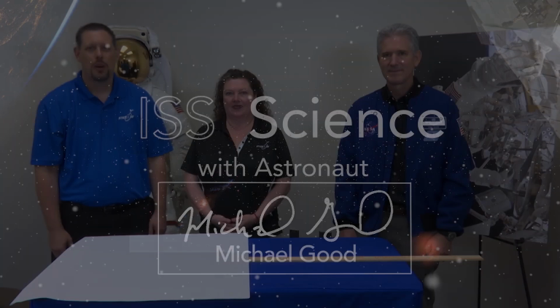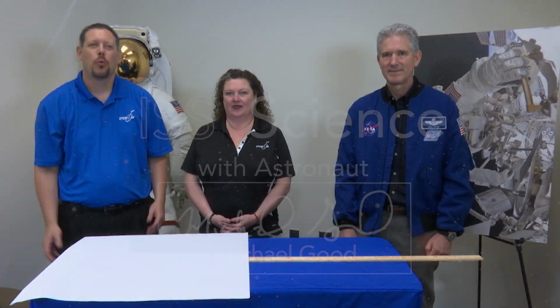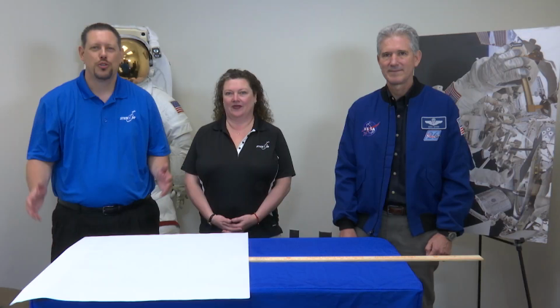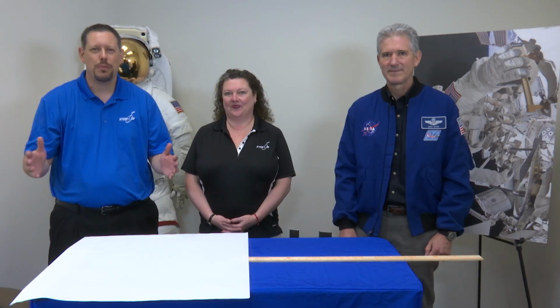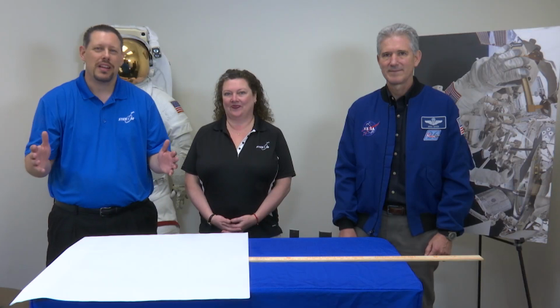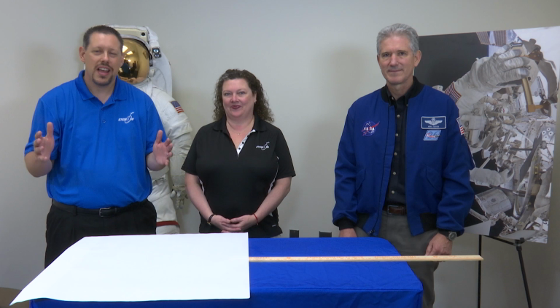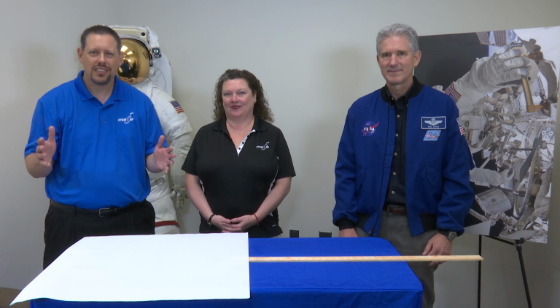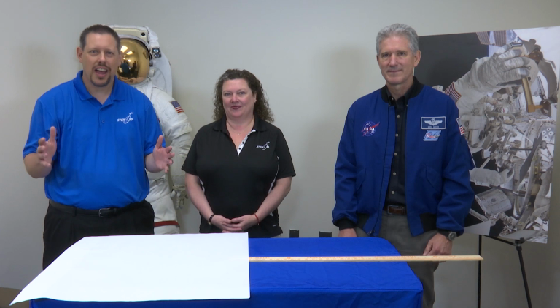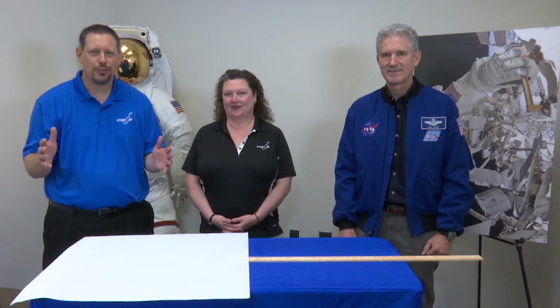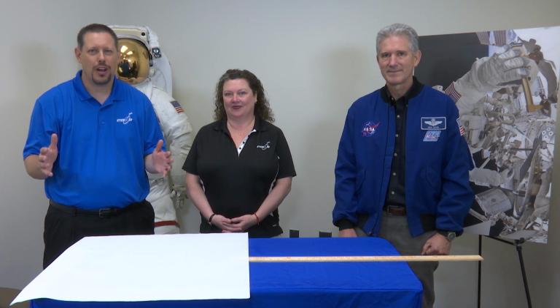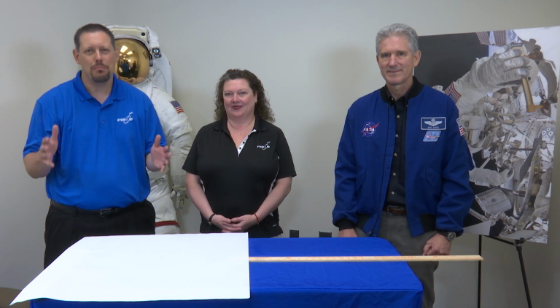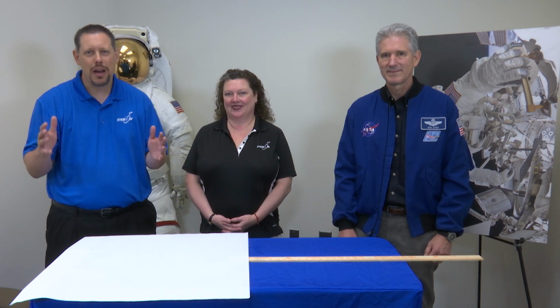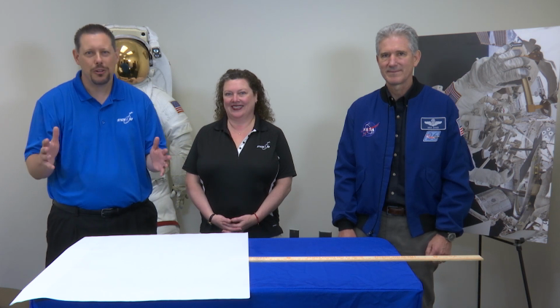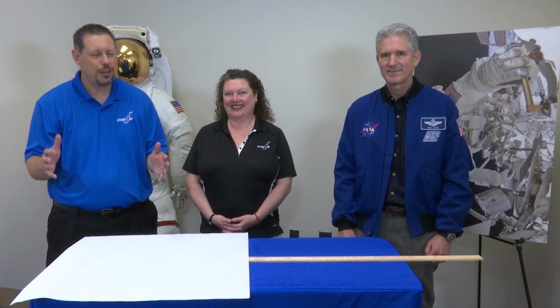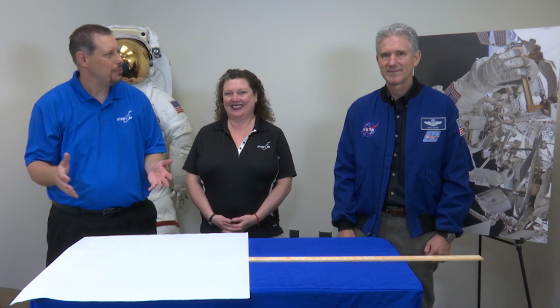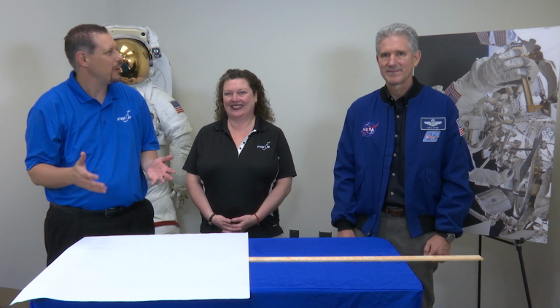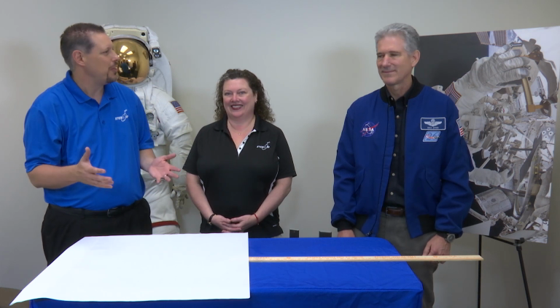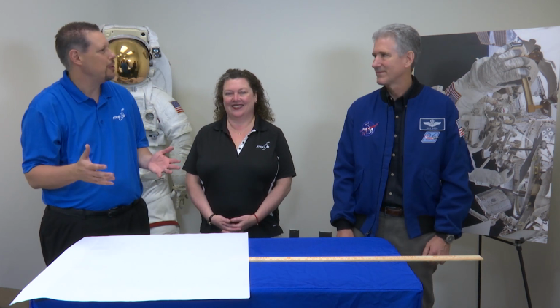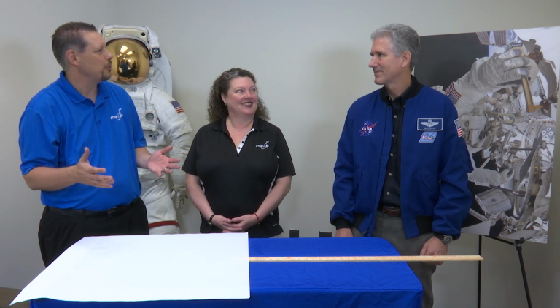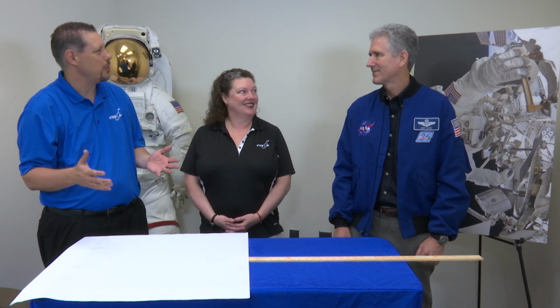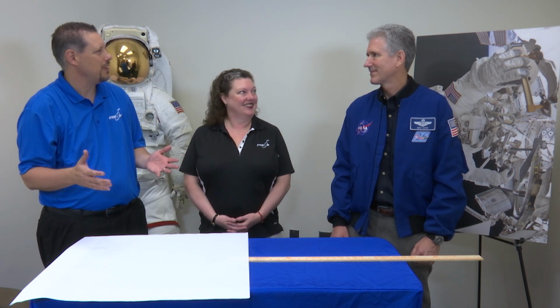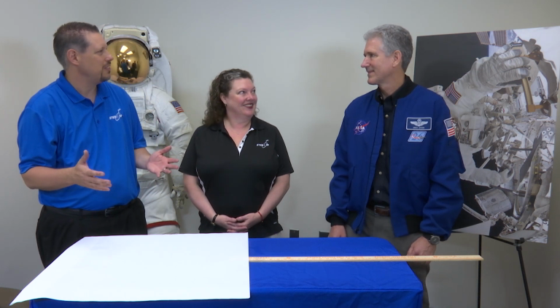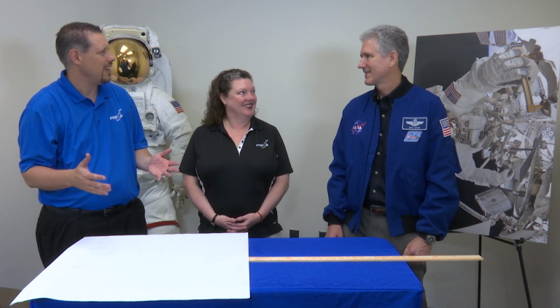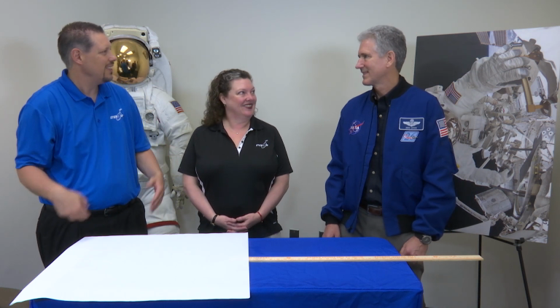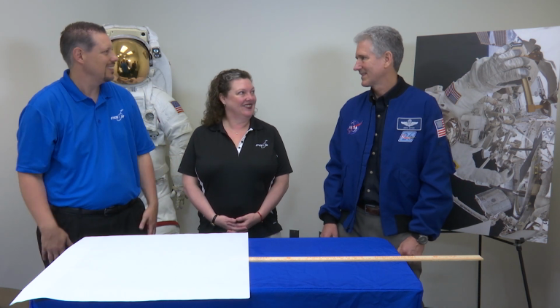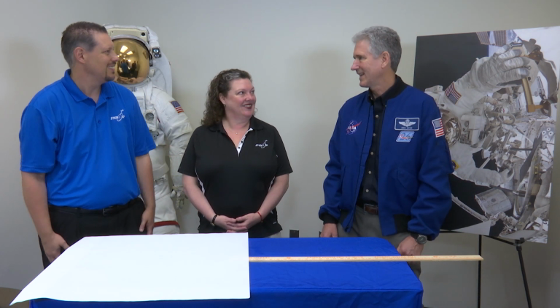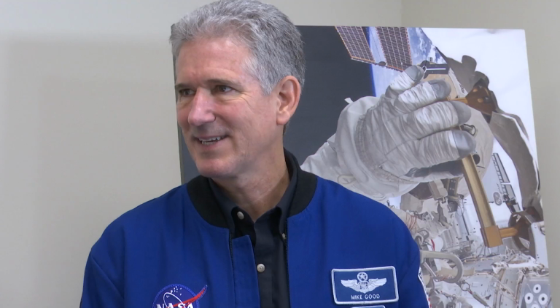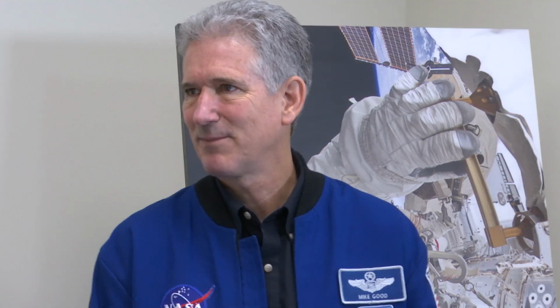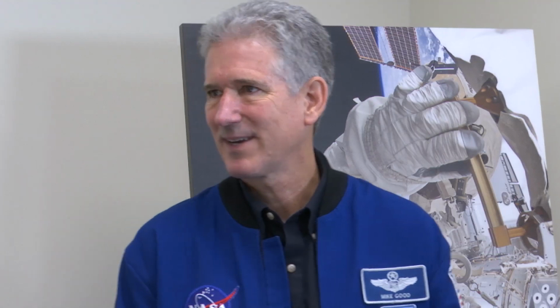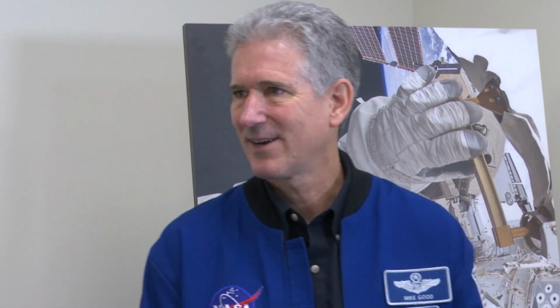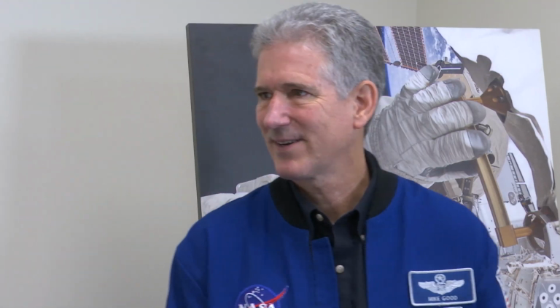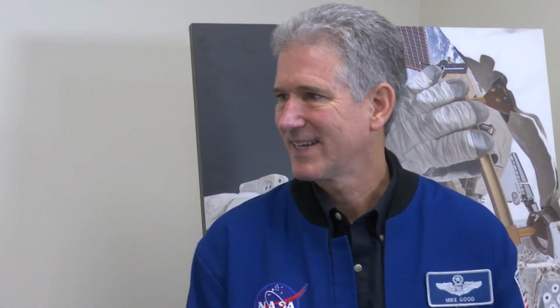We're joined by NASA astronaut Michael Goode. Michael, thank you for joining us today. Hey, good morning. How are you? Good.